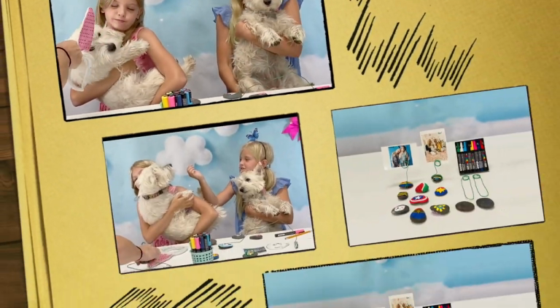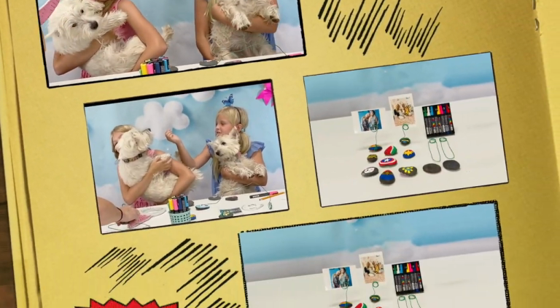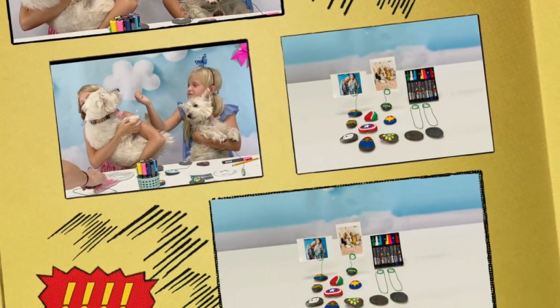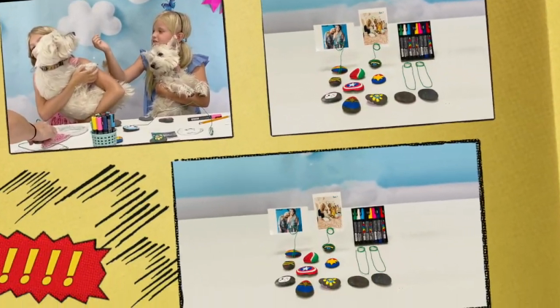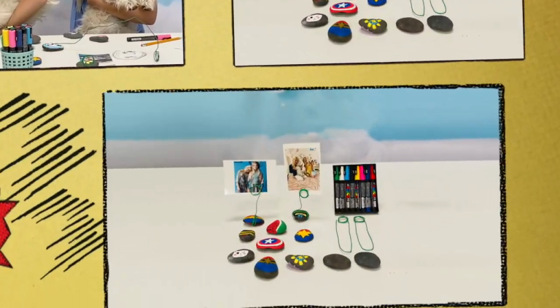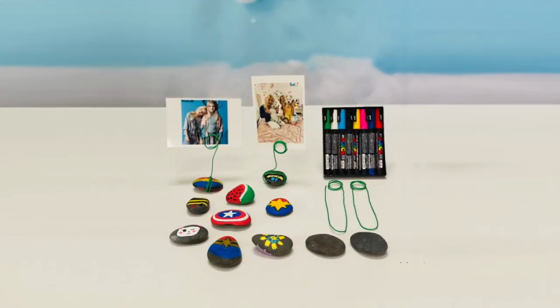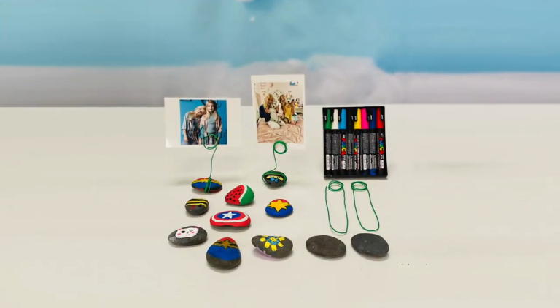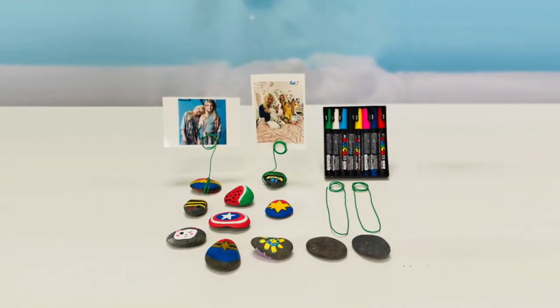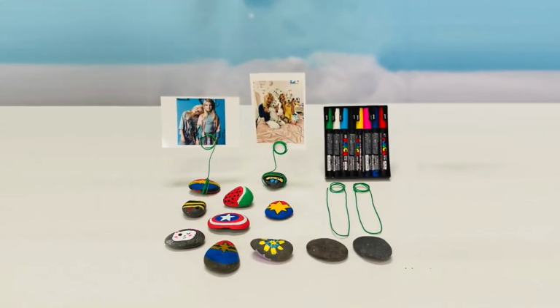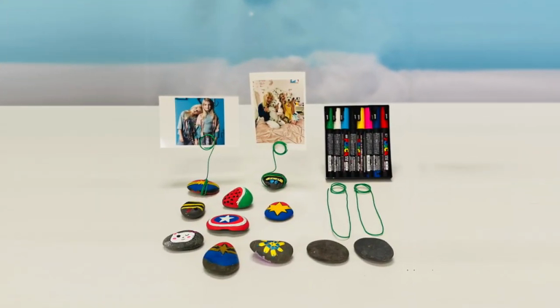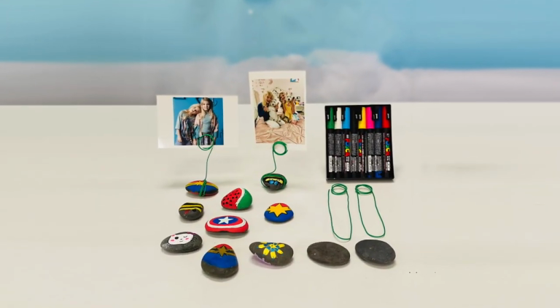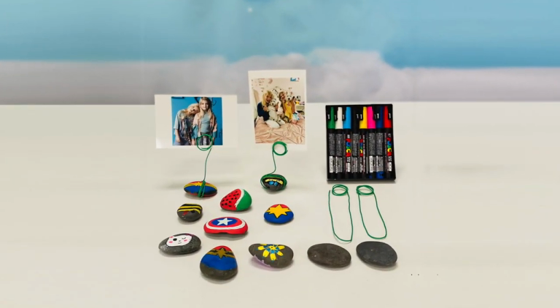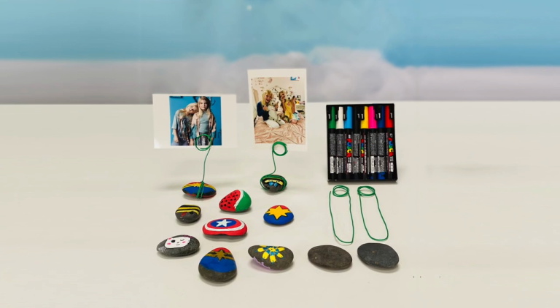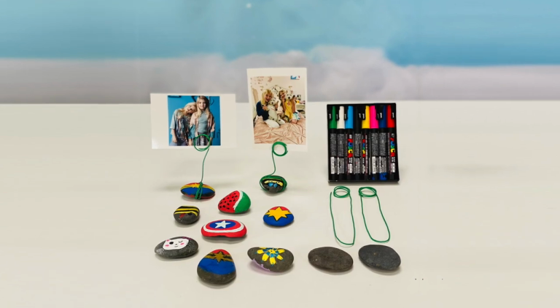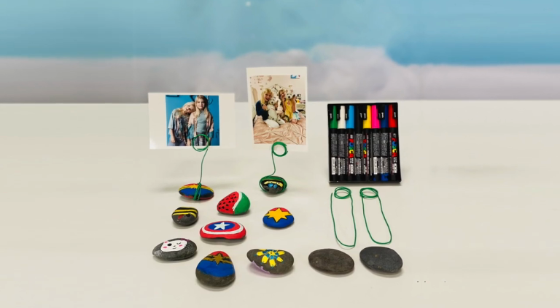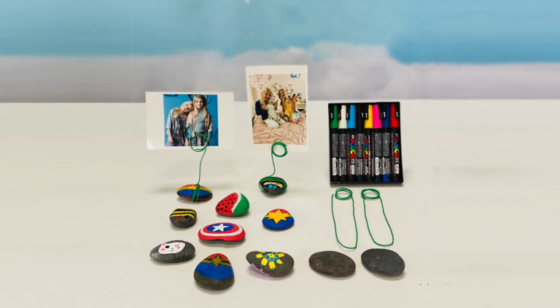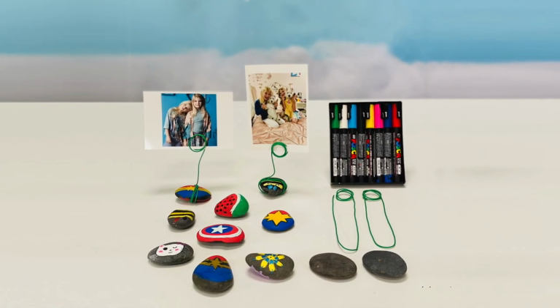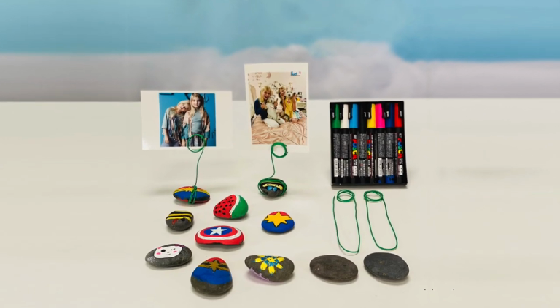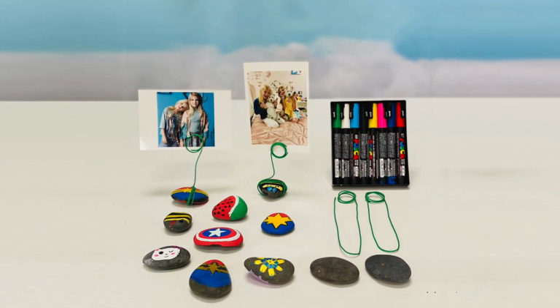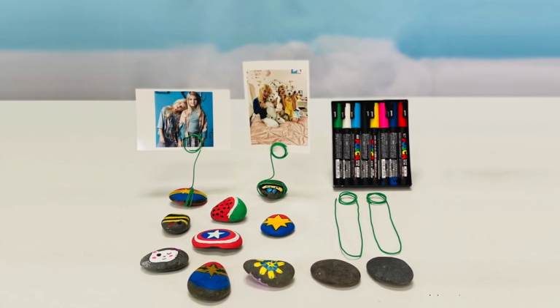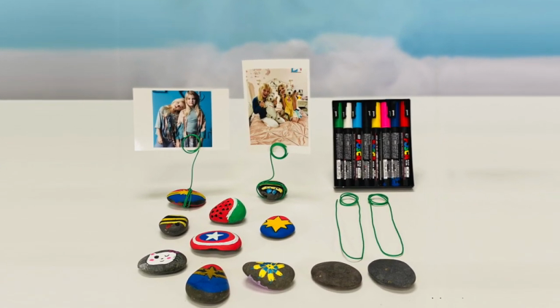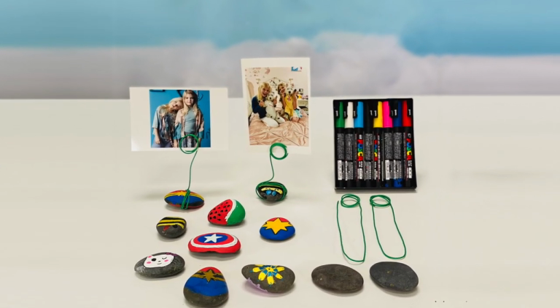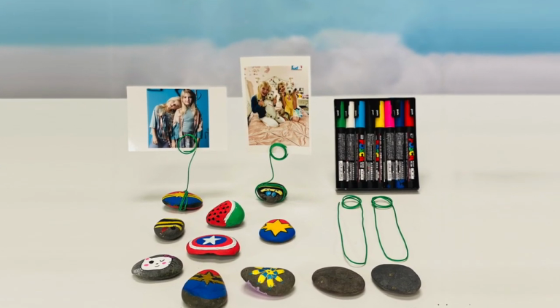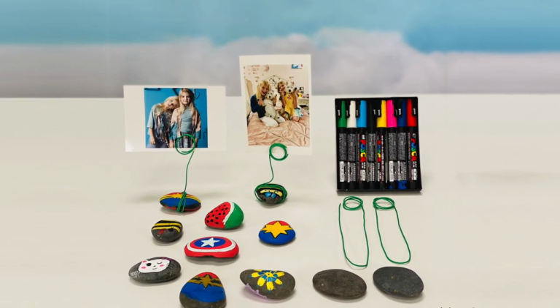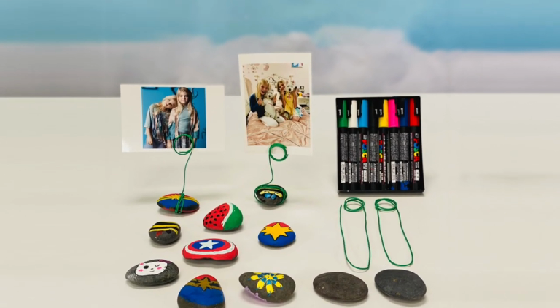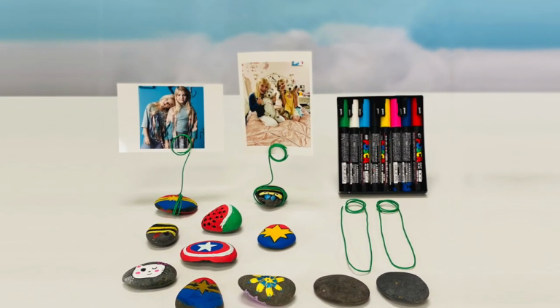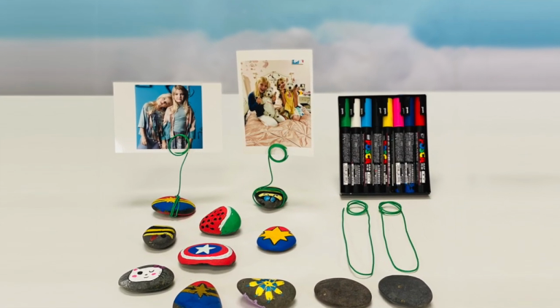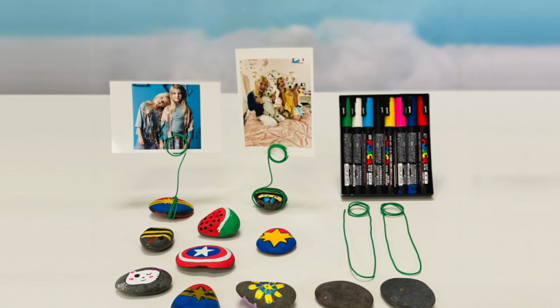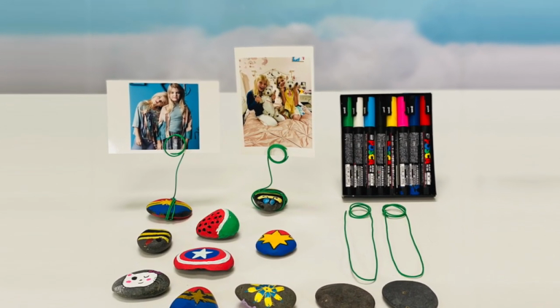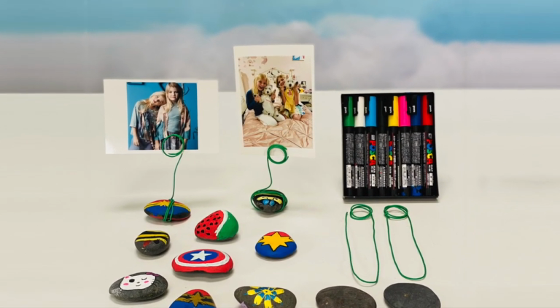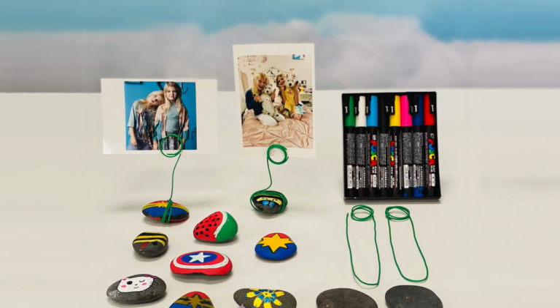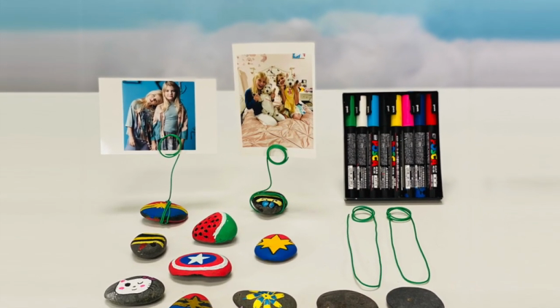Today we're making a Wrapper Rock photo holder. We're doing this with Lollipop Theatre Charity to help hospitalized children.